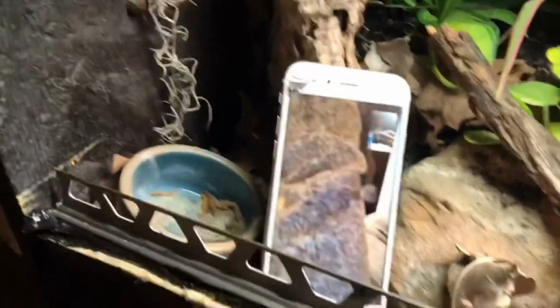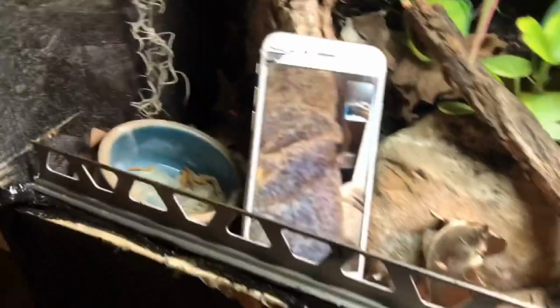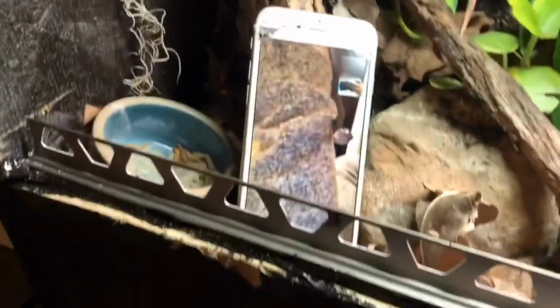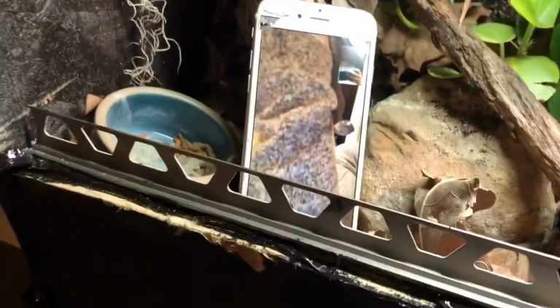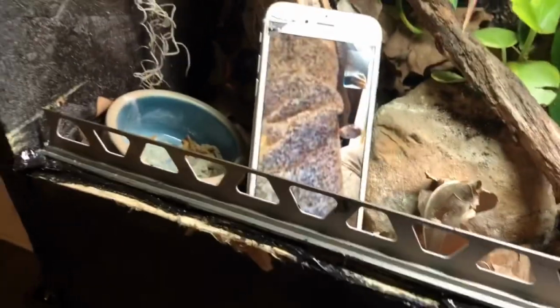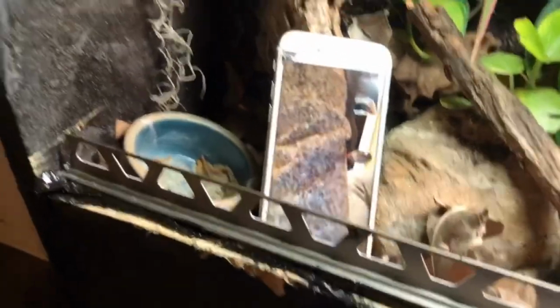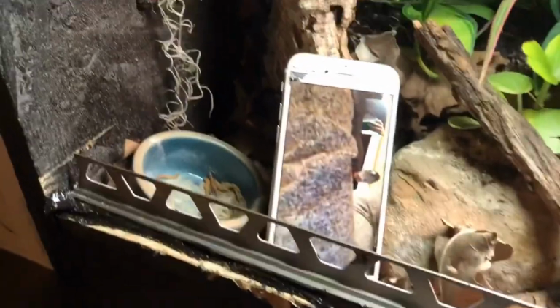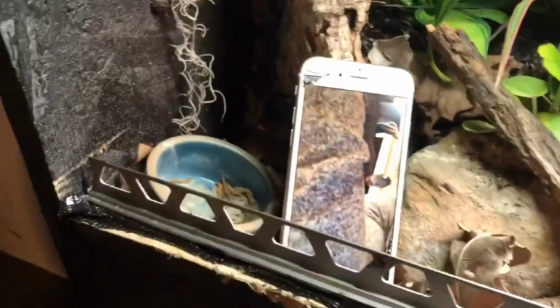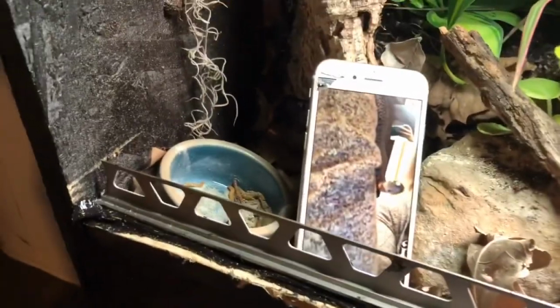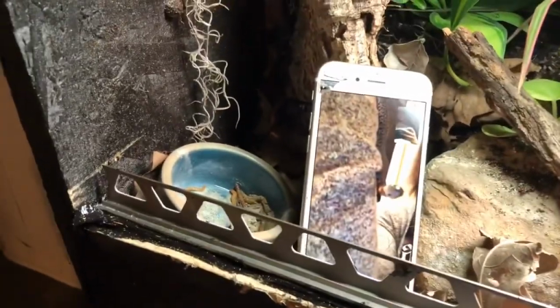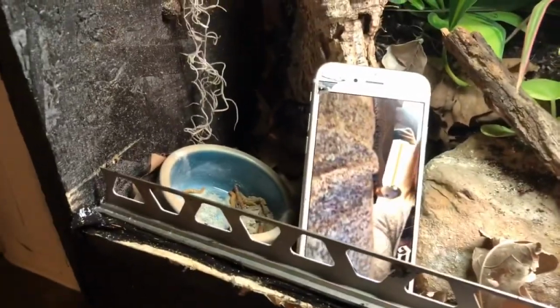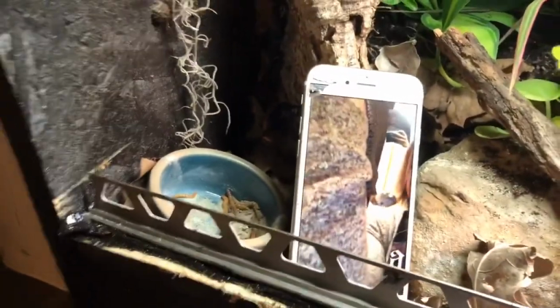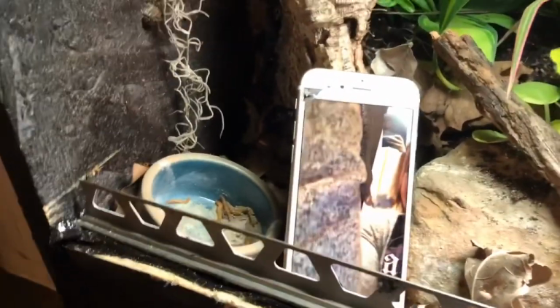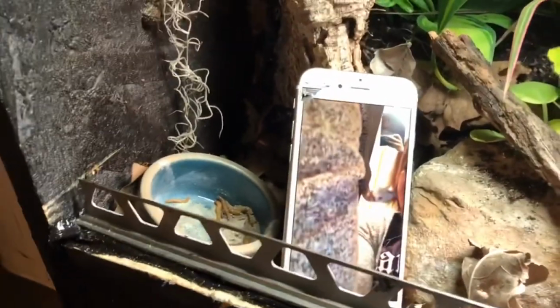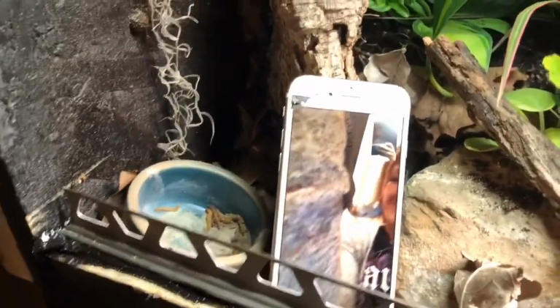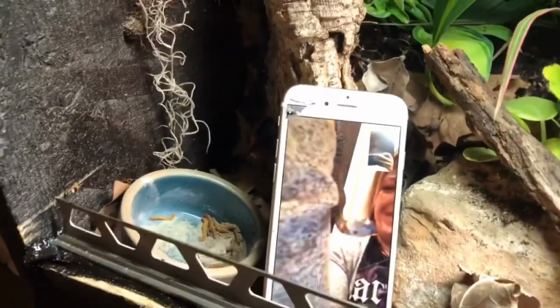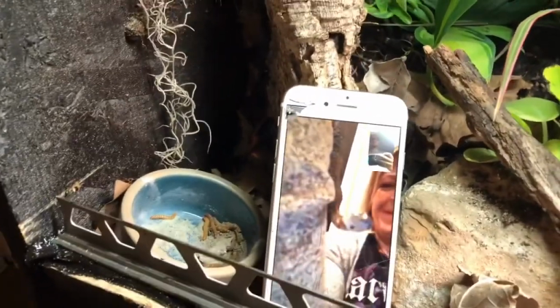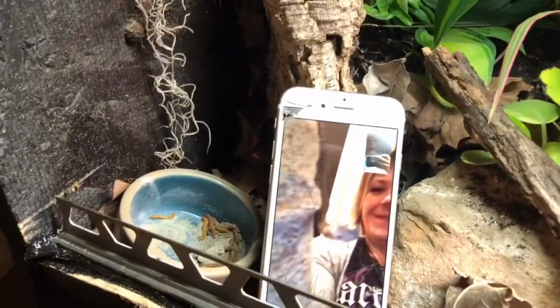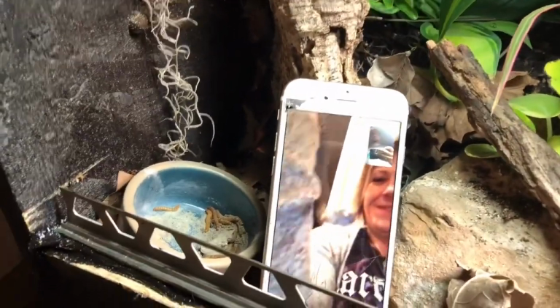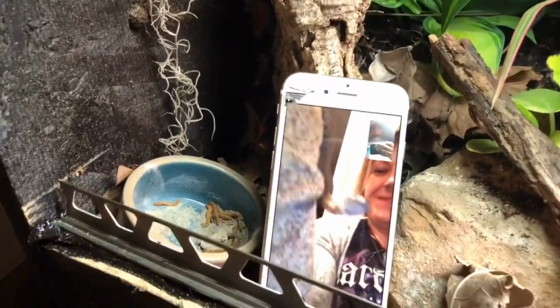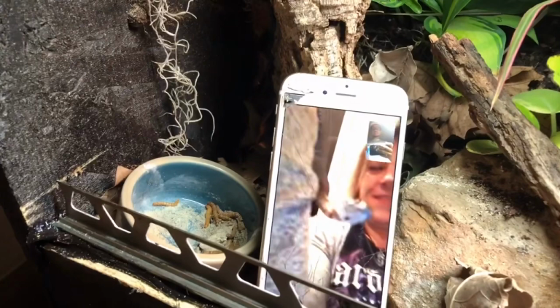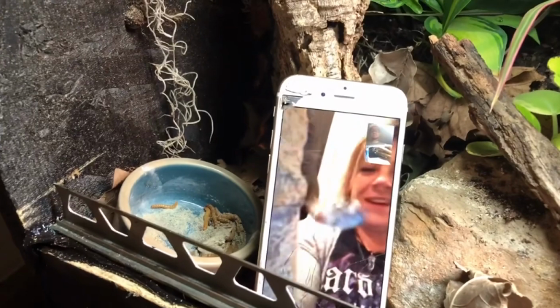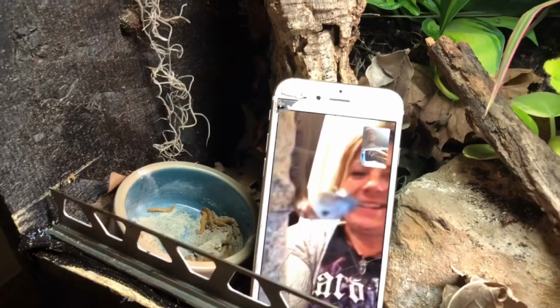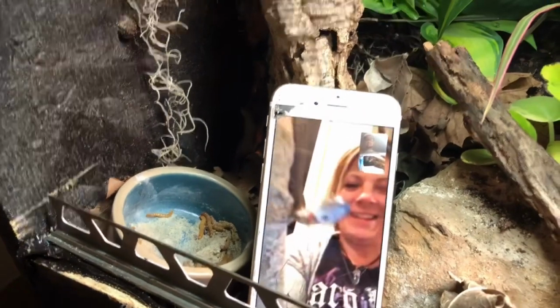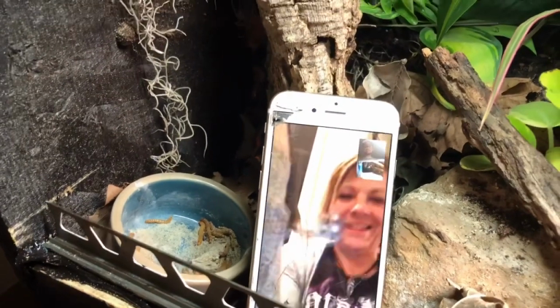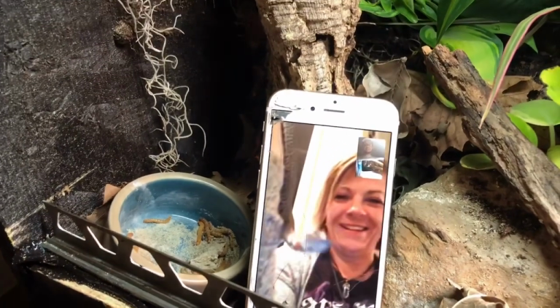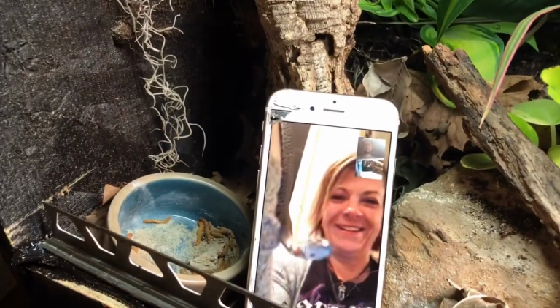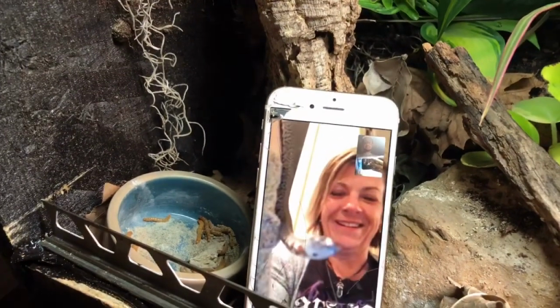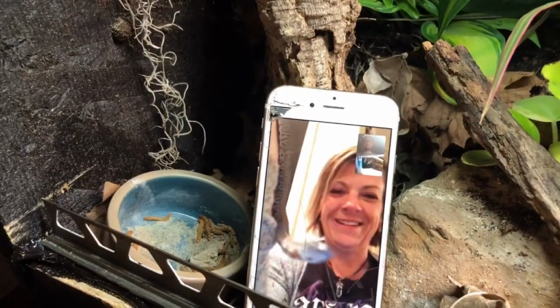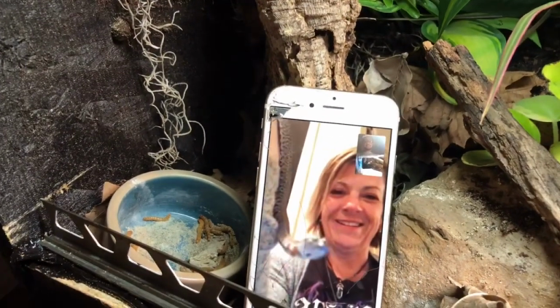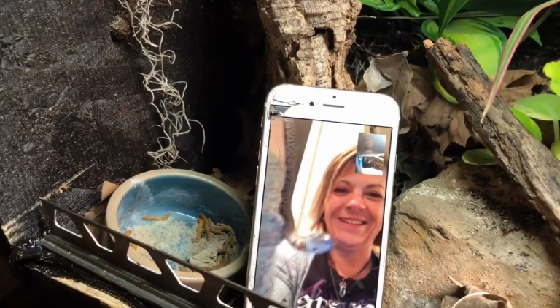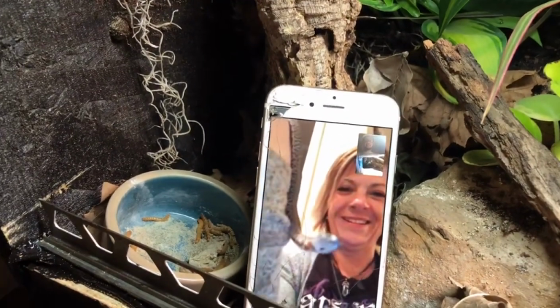I'm about to feed my geckos so I will let you guys go. I promise I'll make it over there soon, Cam.